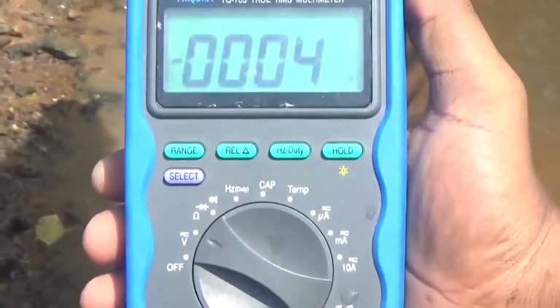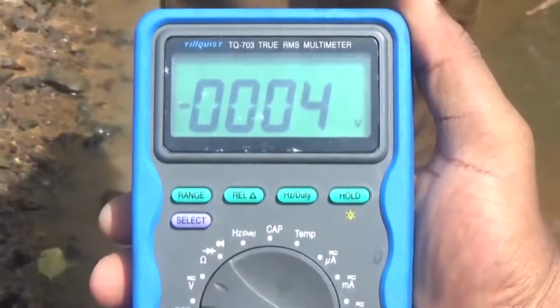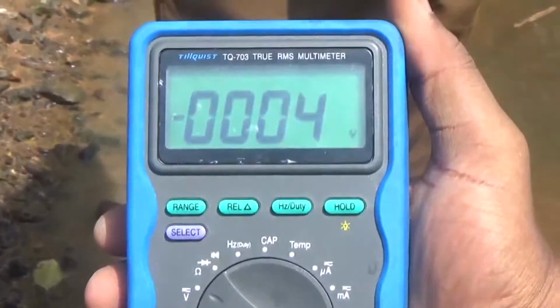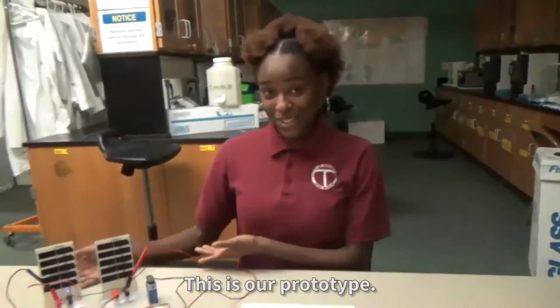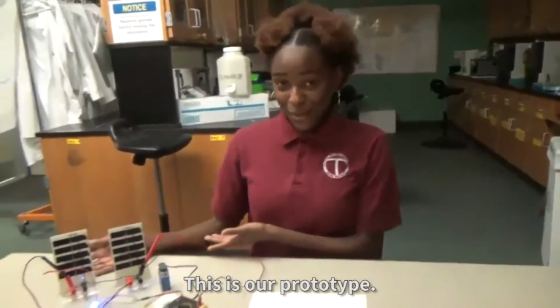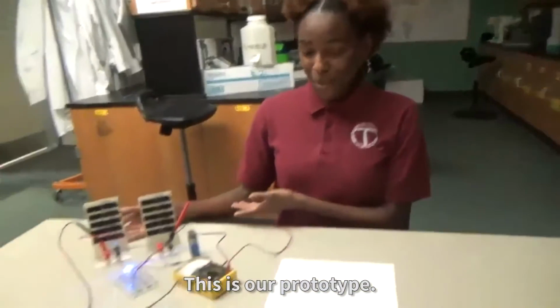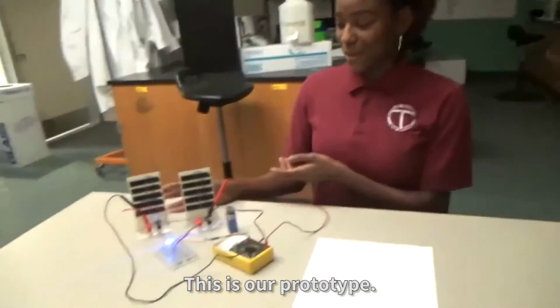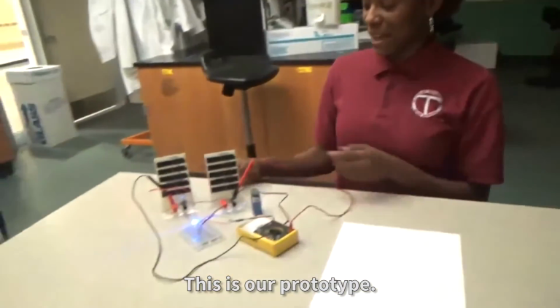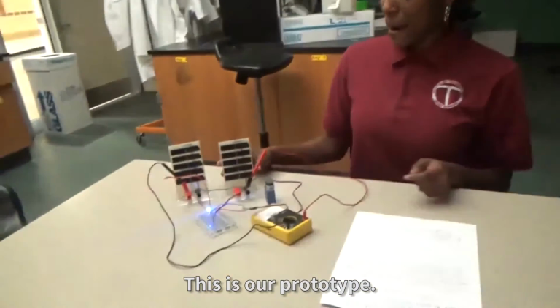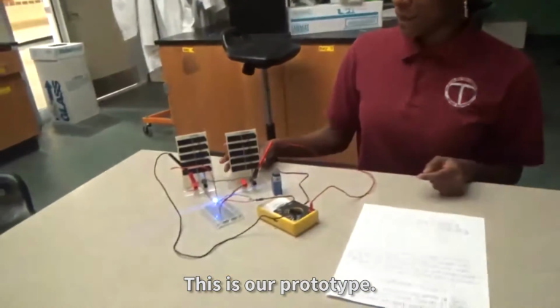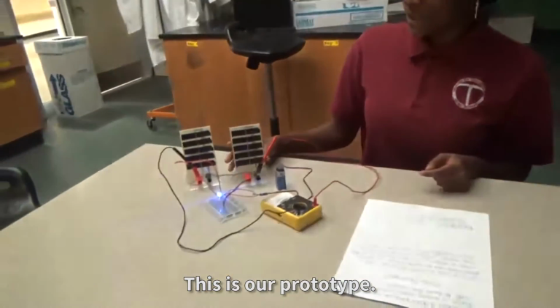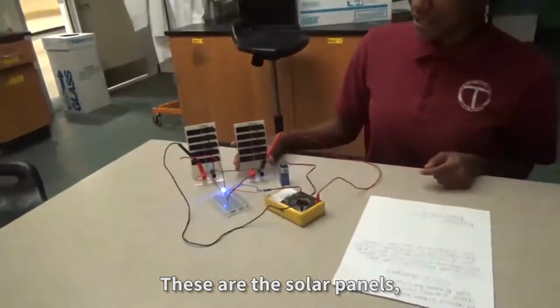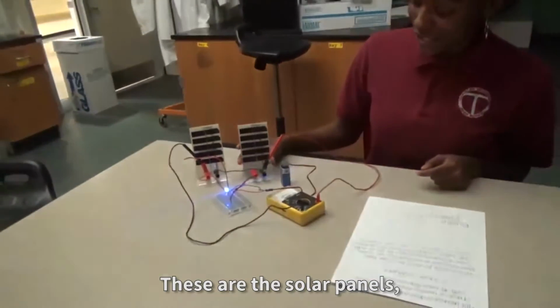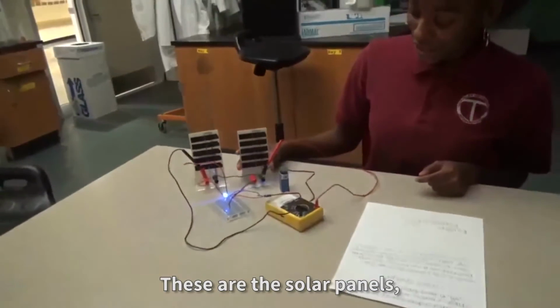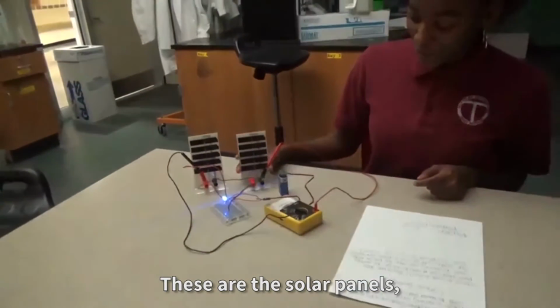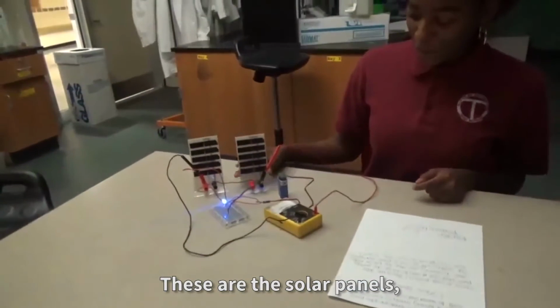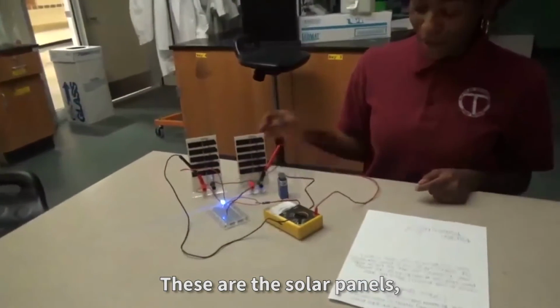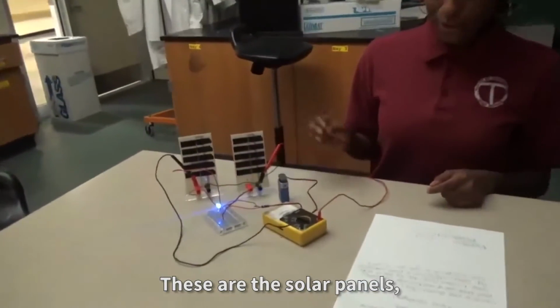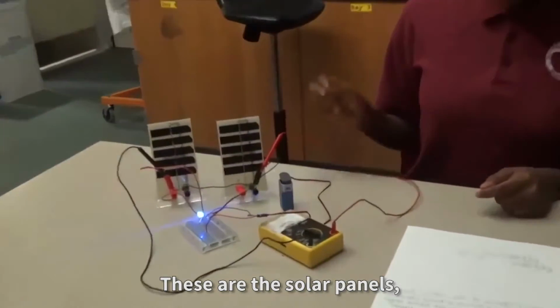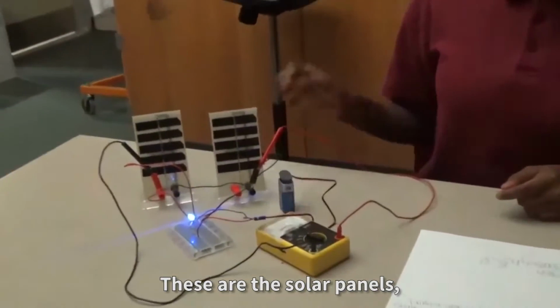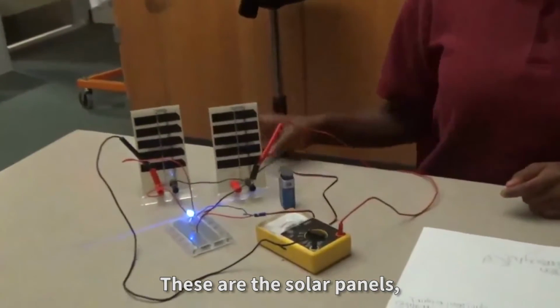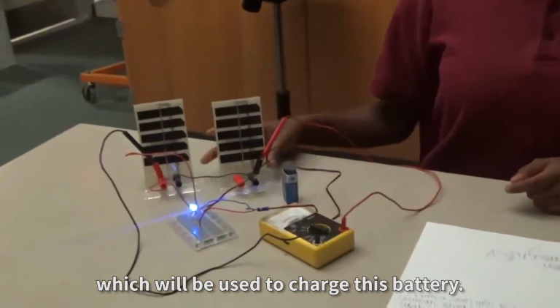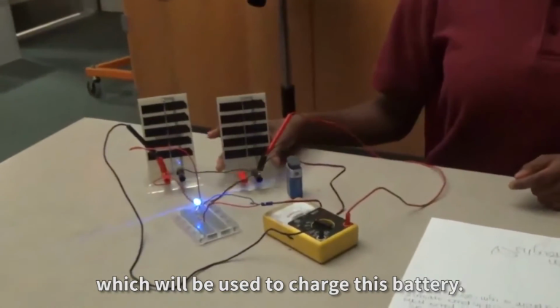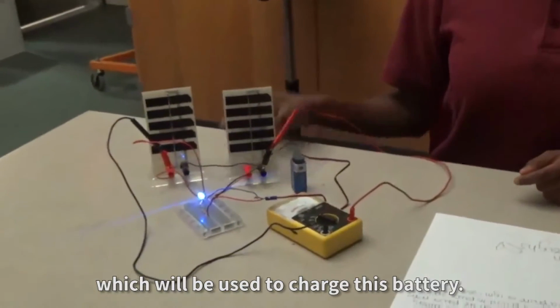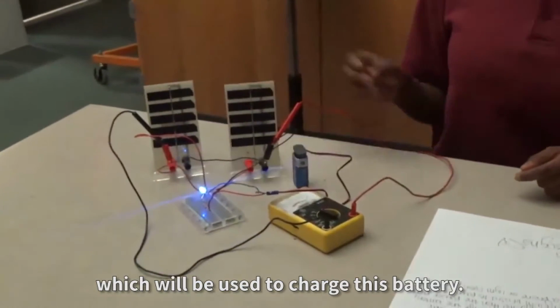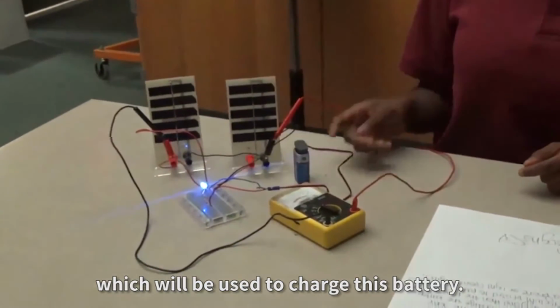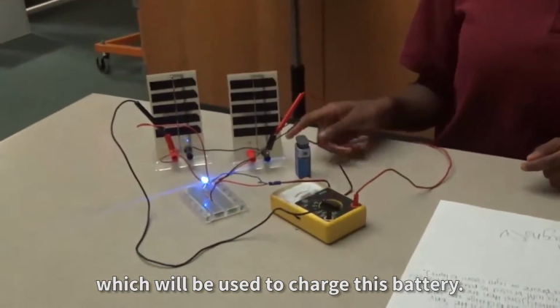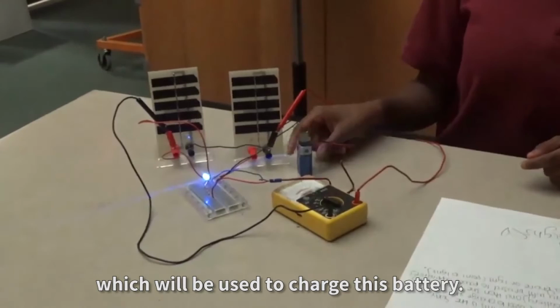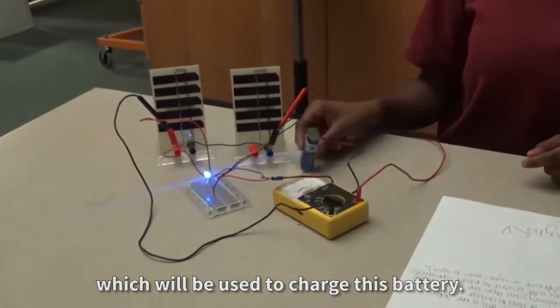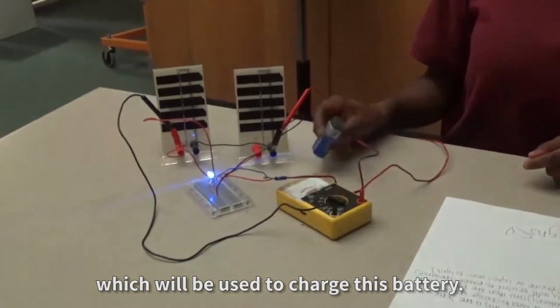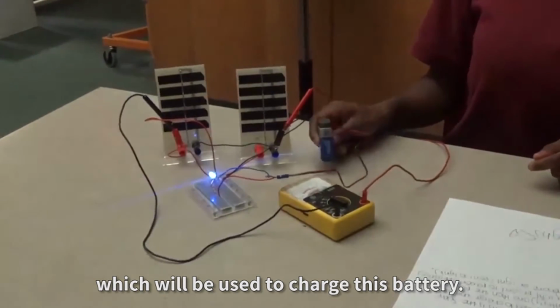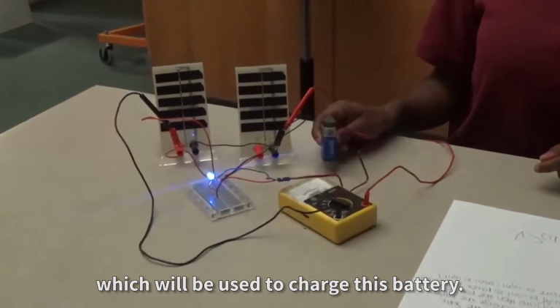This is our prototype. These are the solar panels, which will be used to charge this battery.